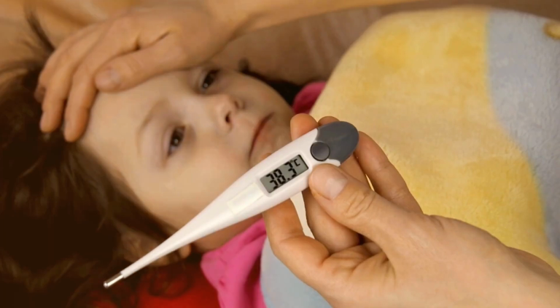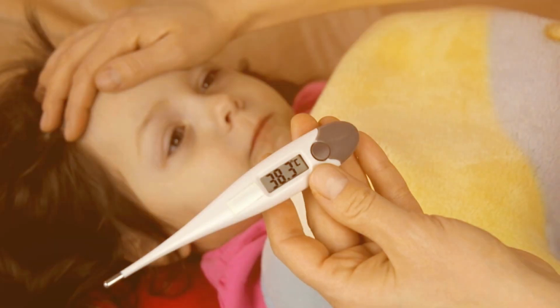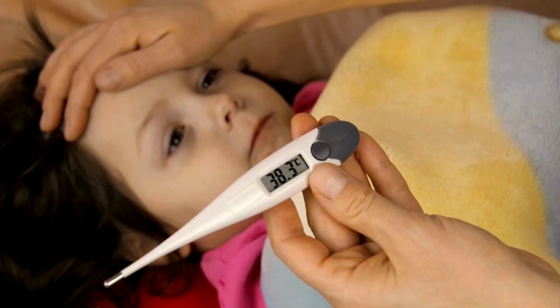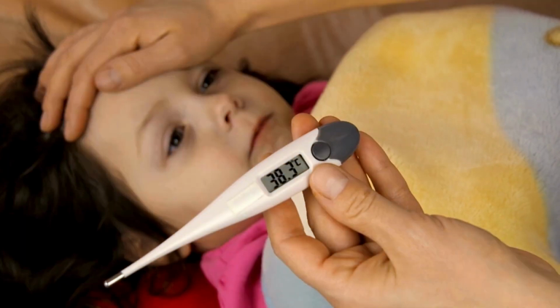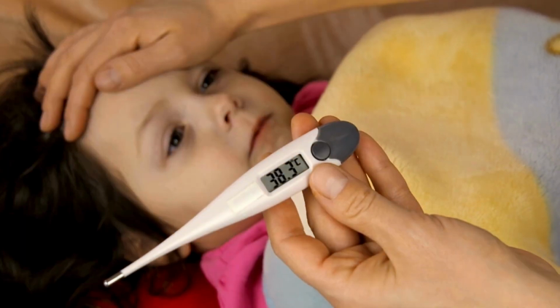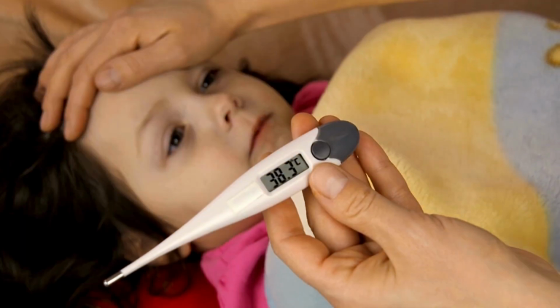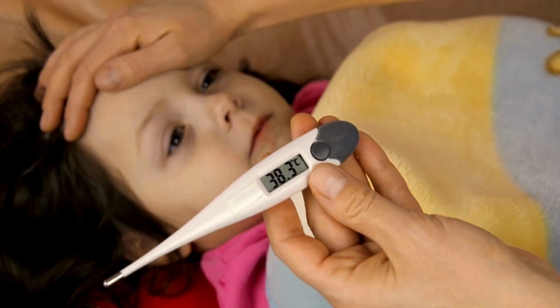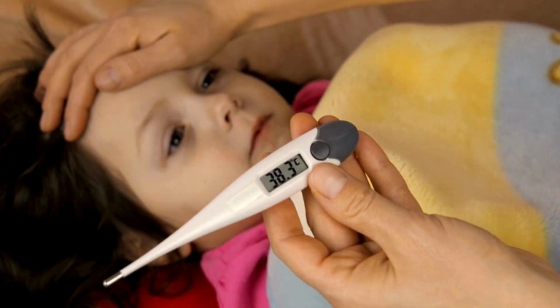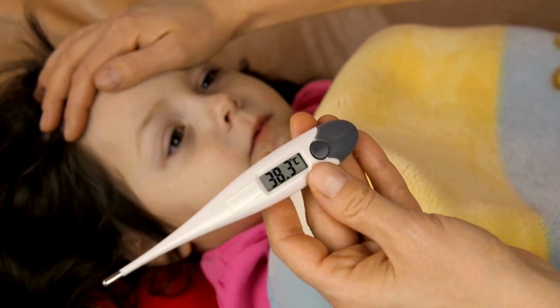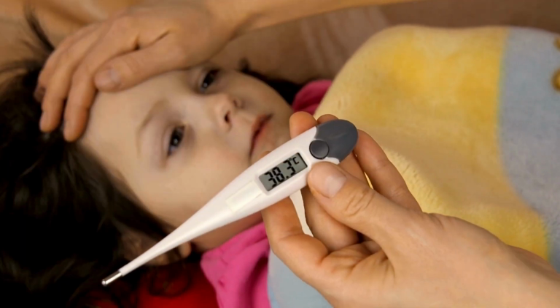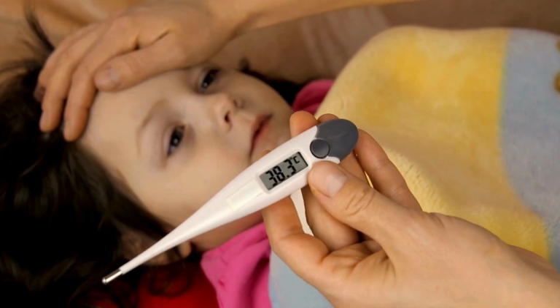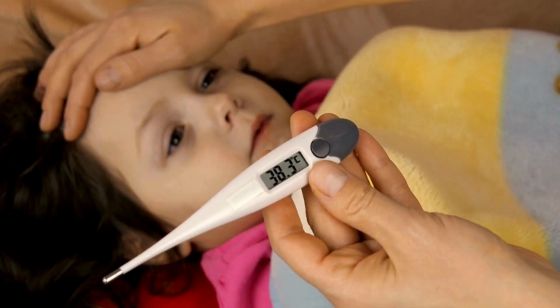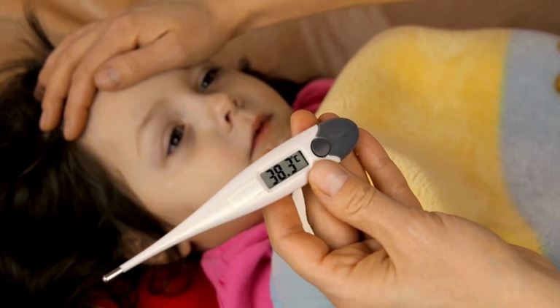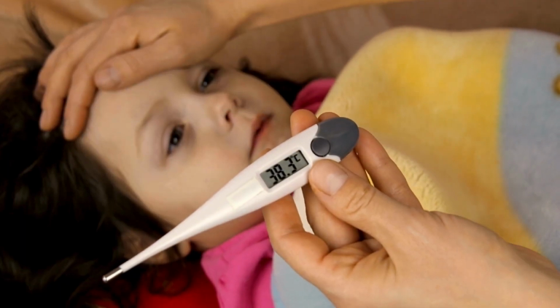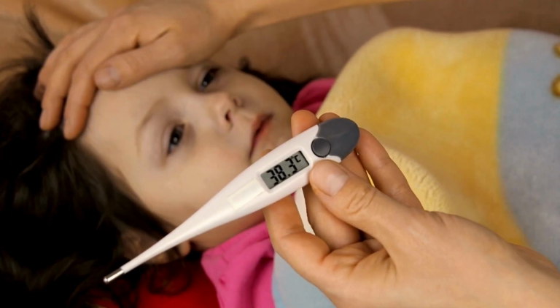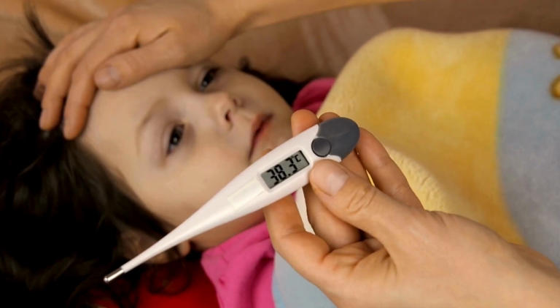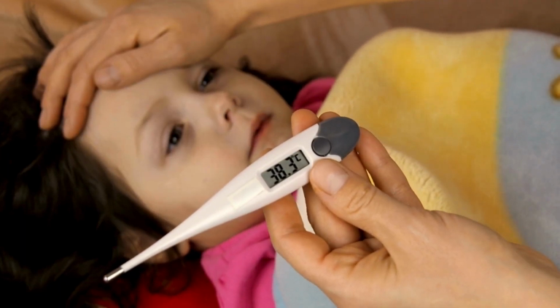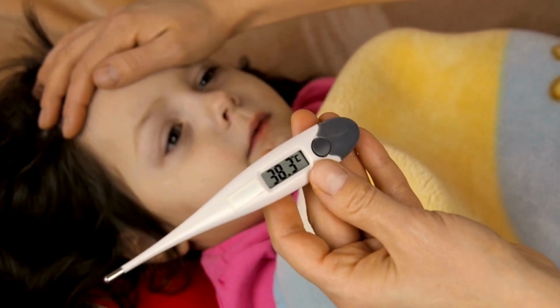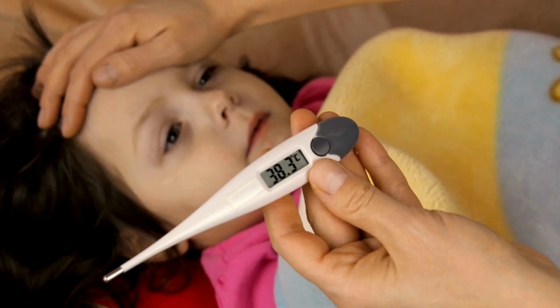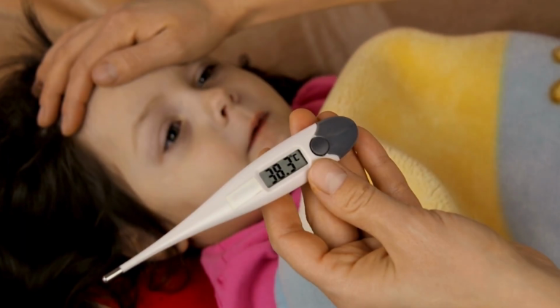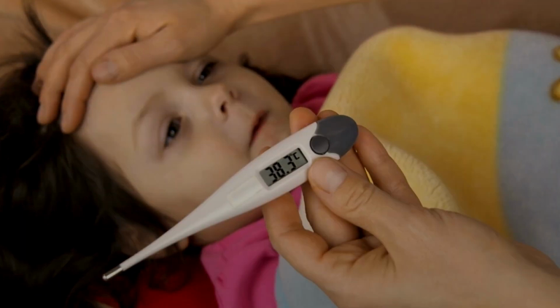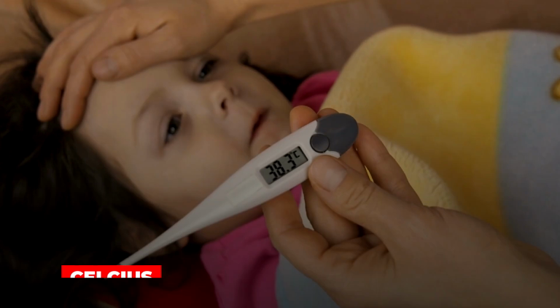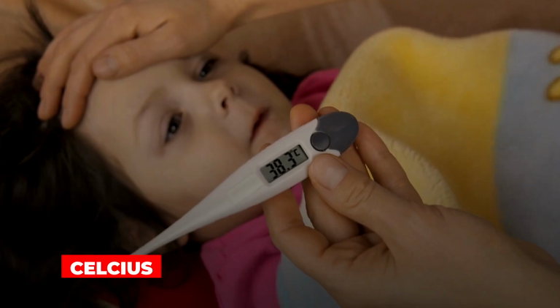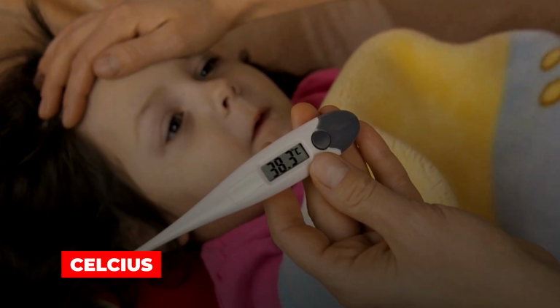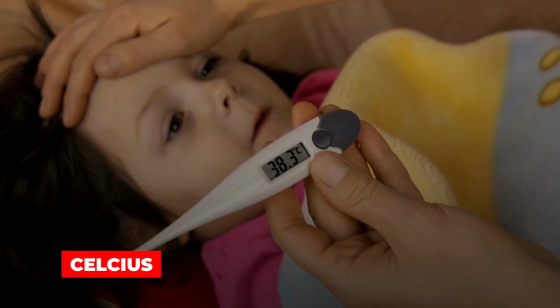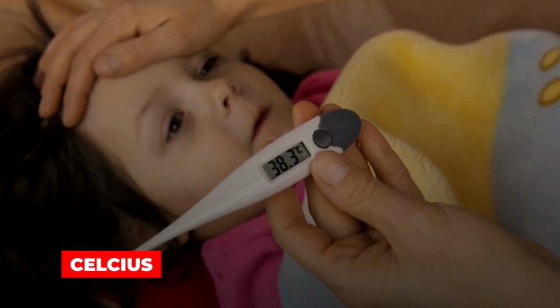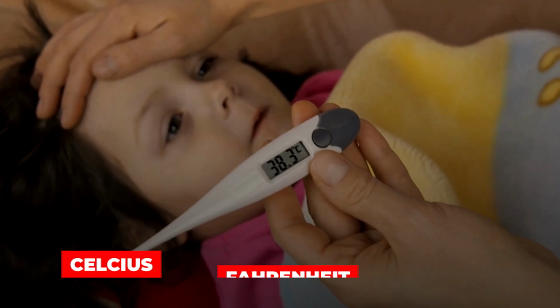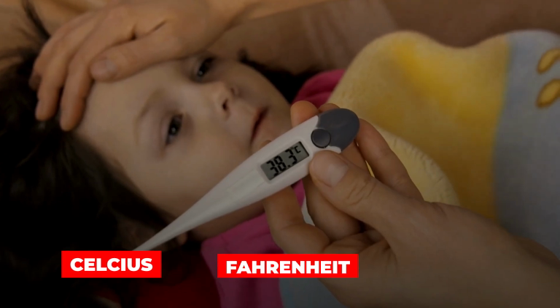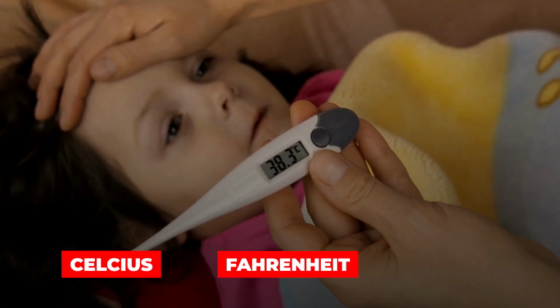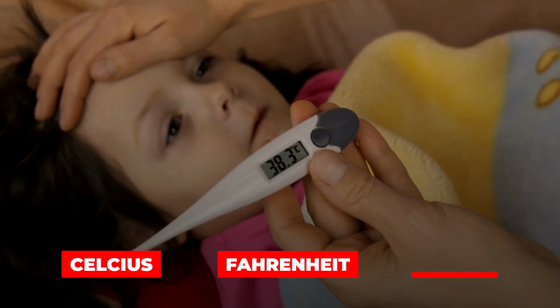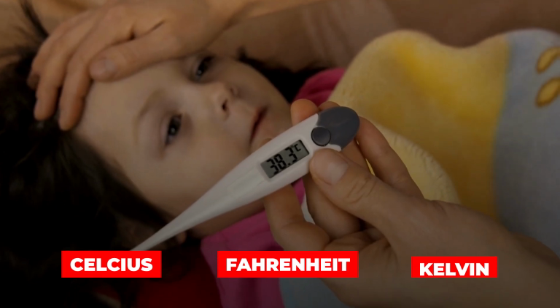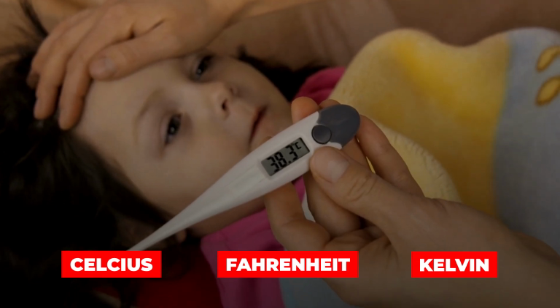The three most common units of measurement used for measuring temperature are Celsius, Fahrenheit, and Kelvin.